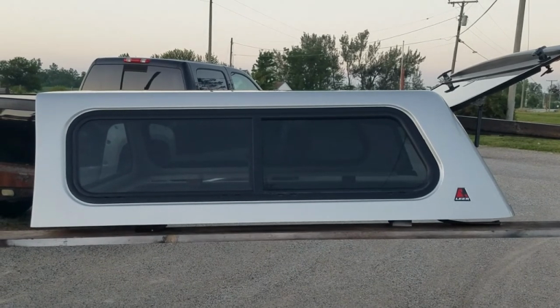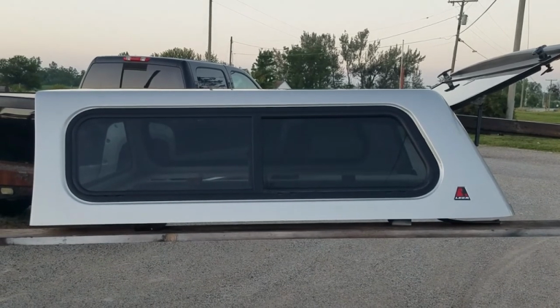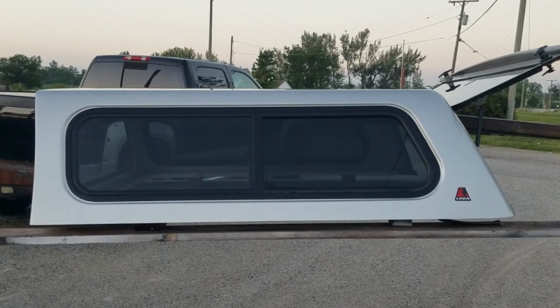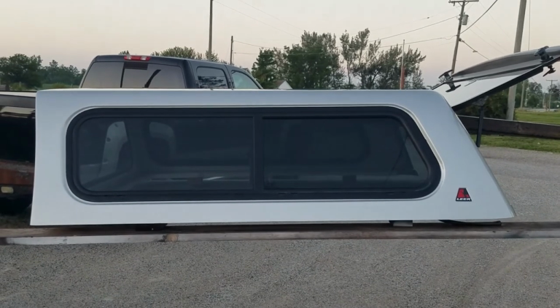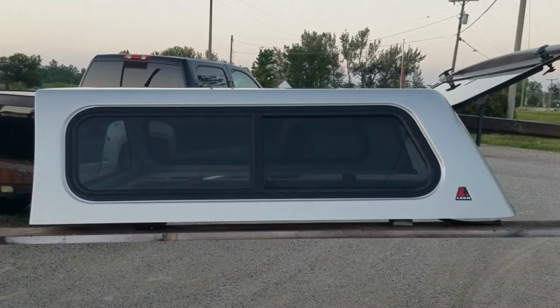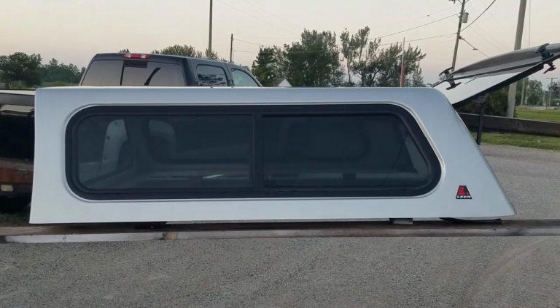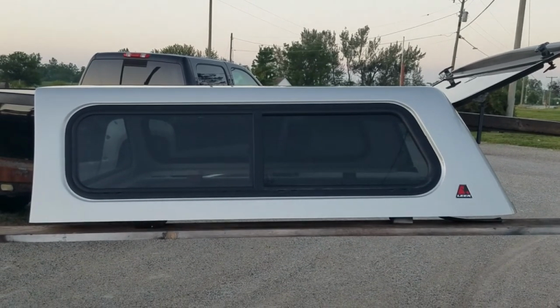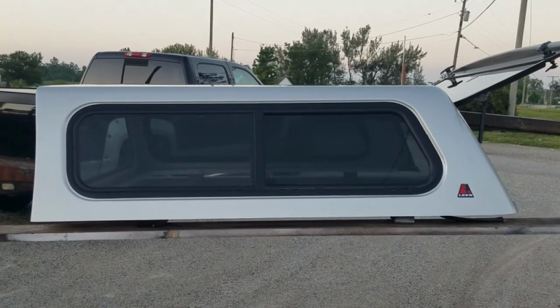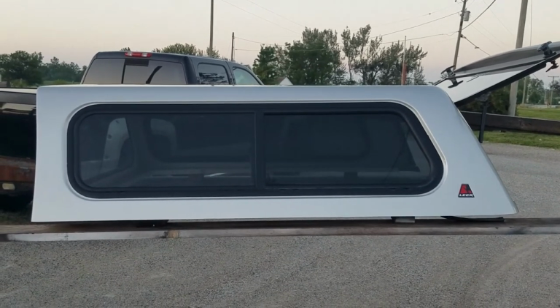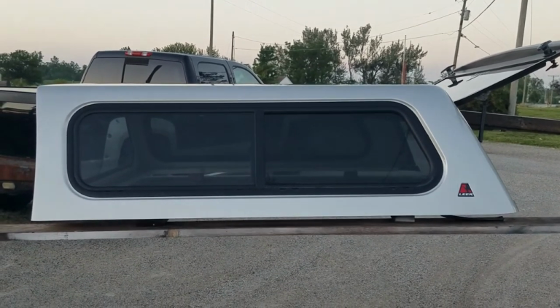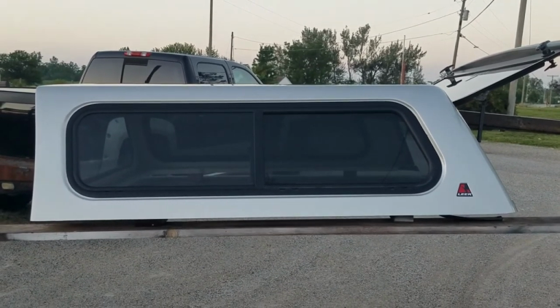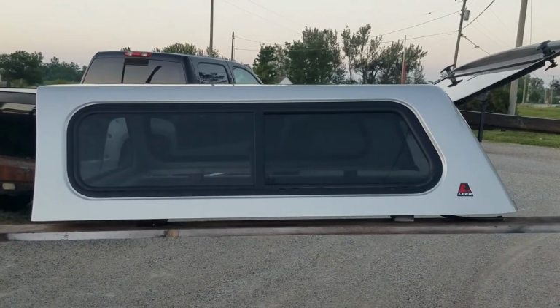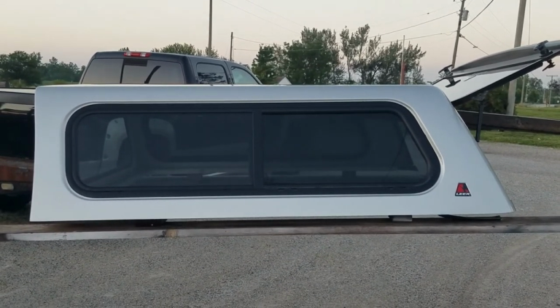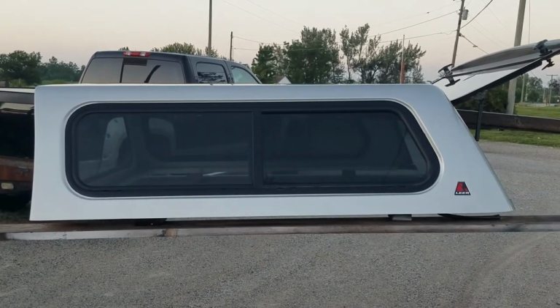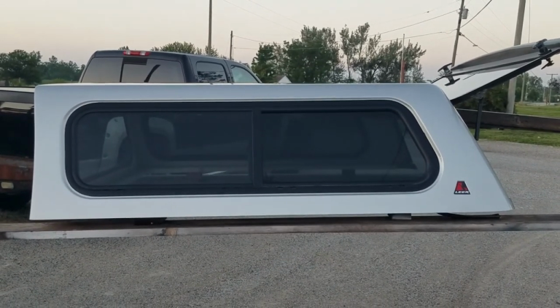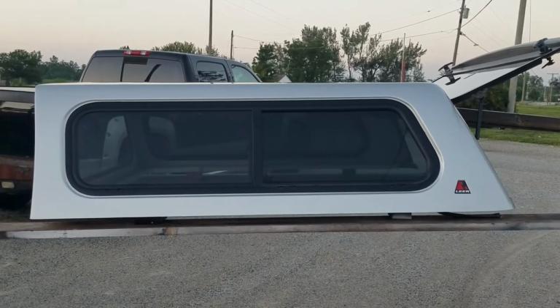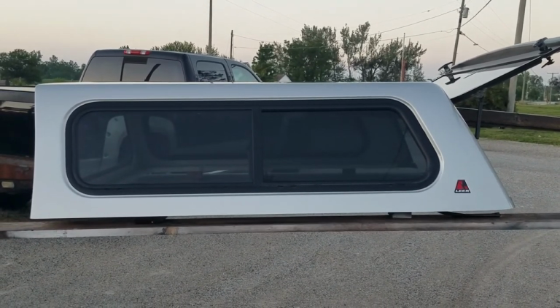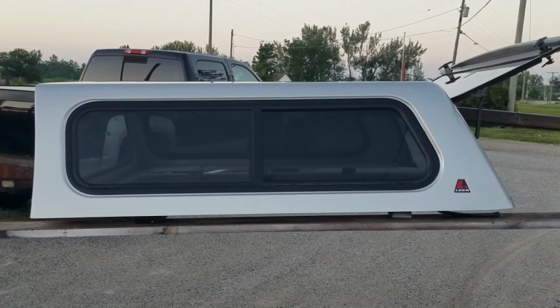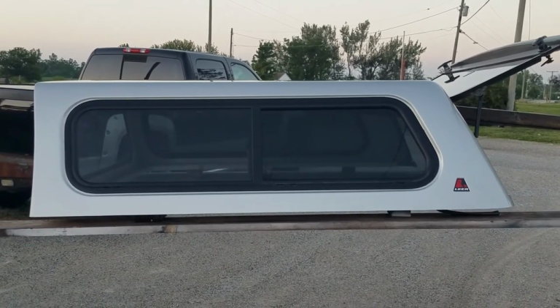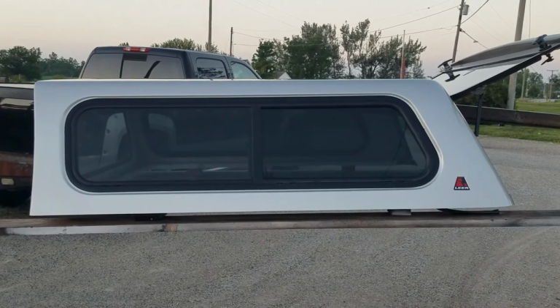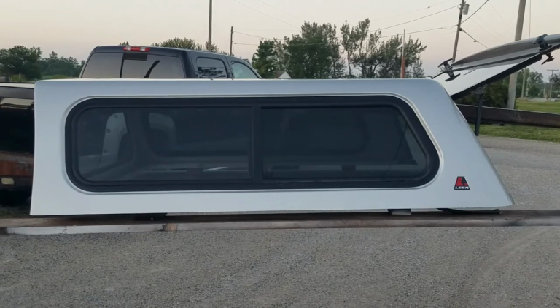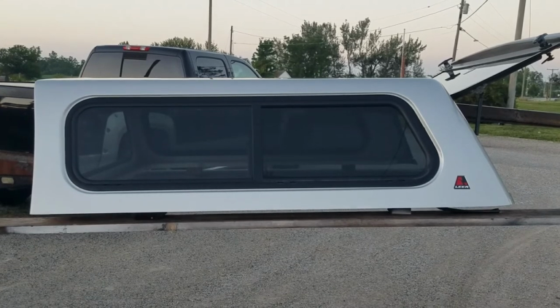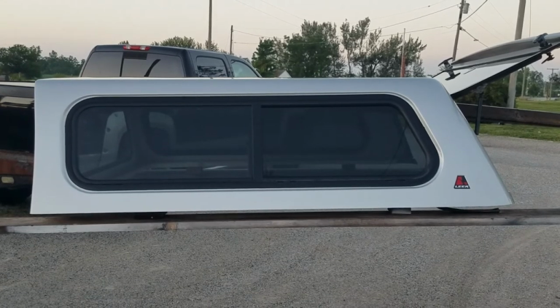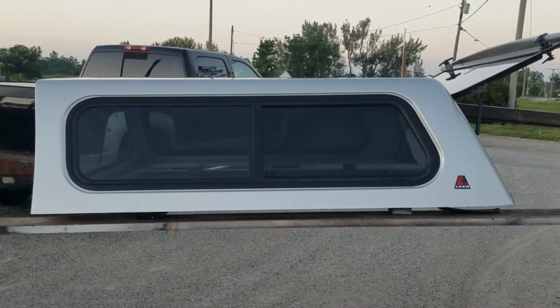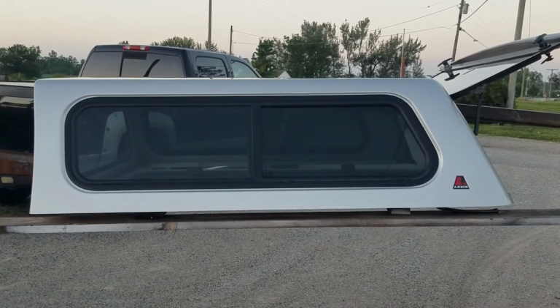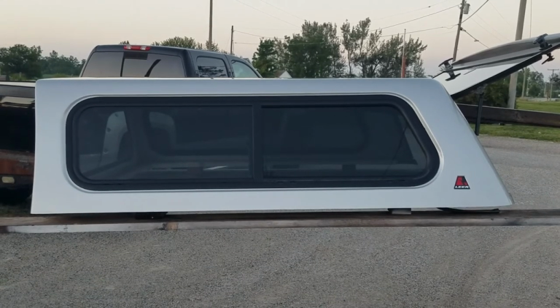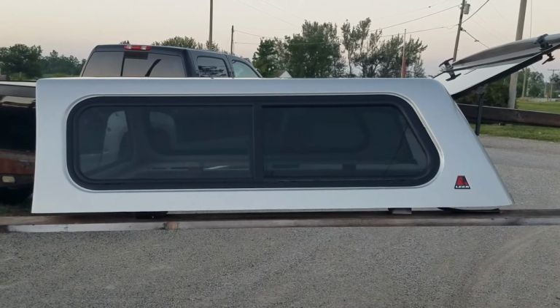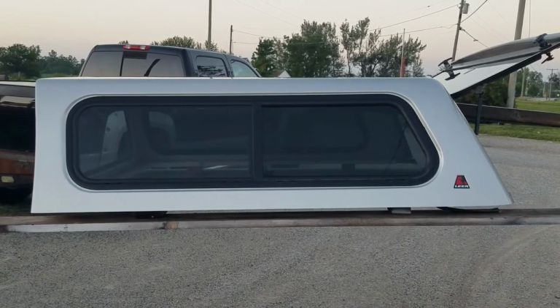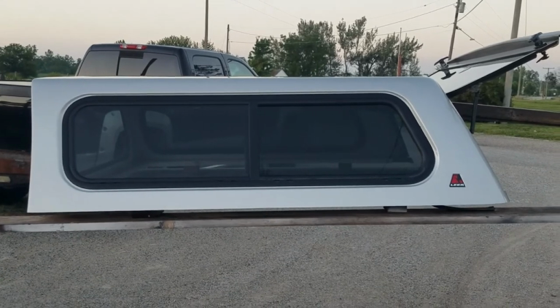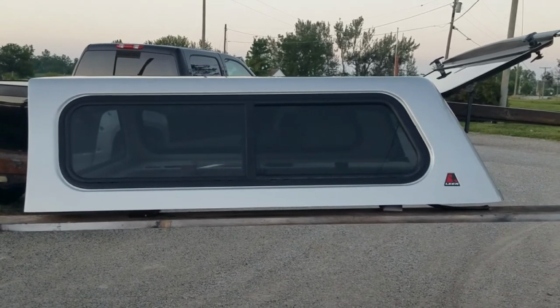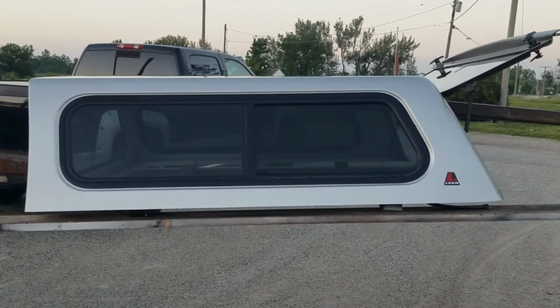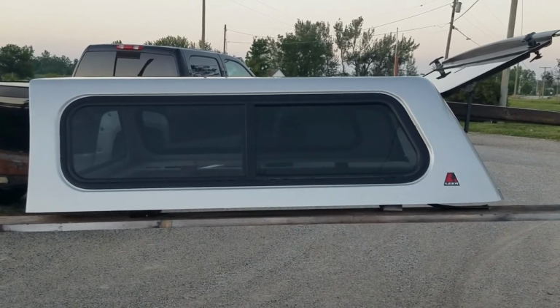As with all our units, they are local pickup only, so you'll need to make arrangements to pick them up at one of our stores. Thanks for watching.